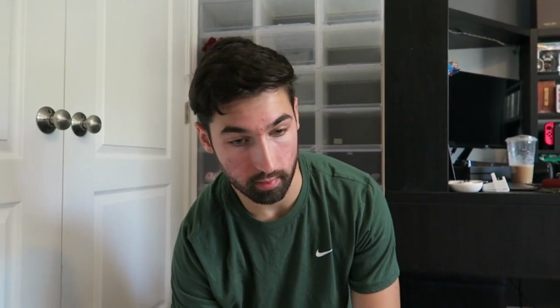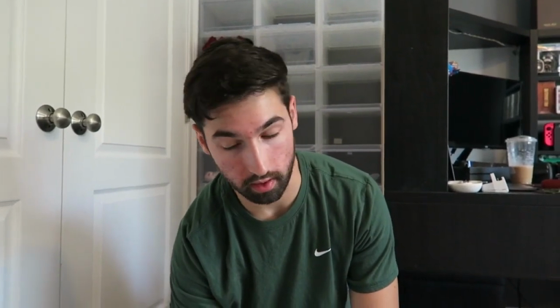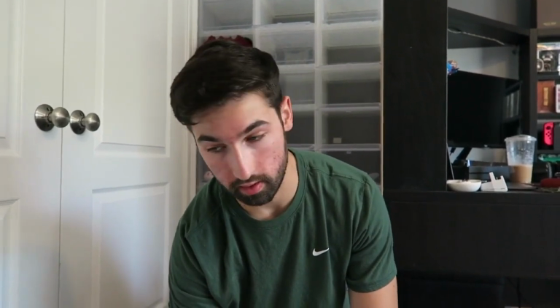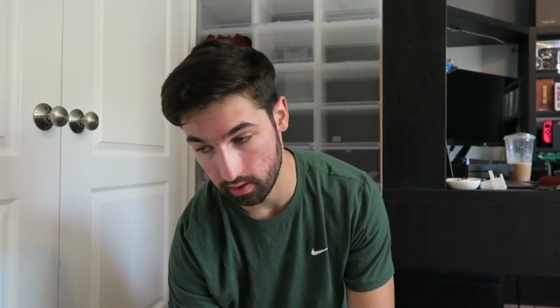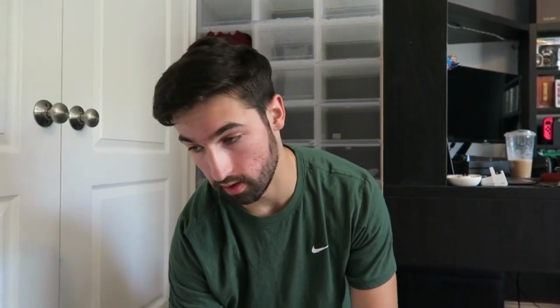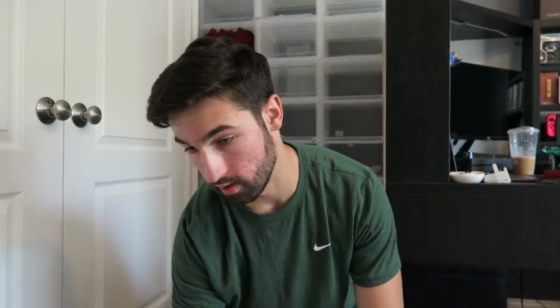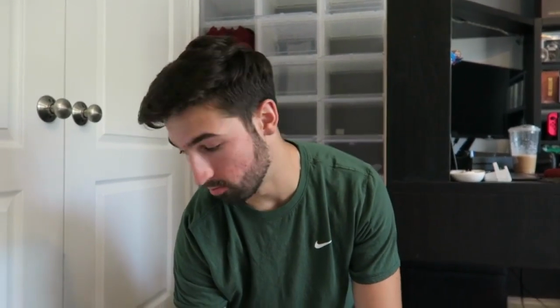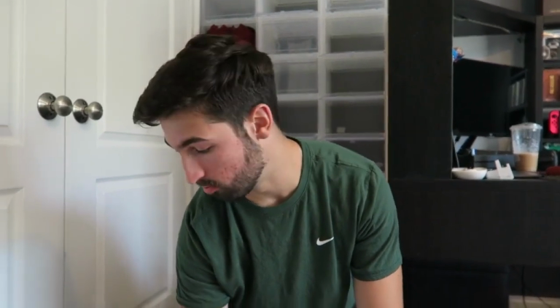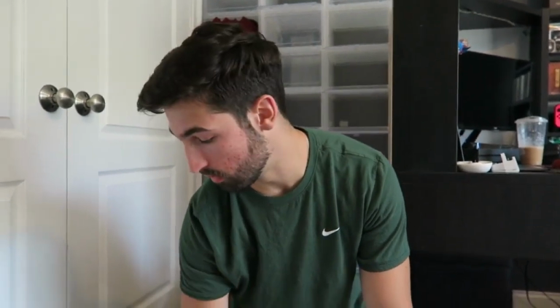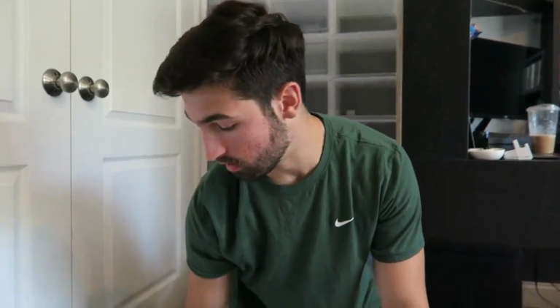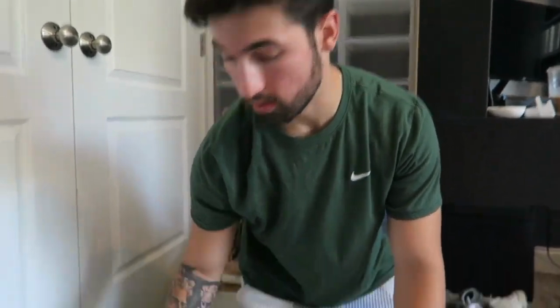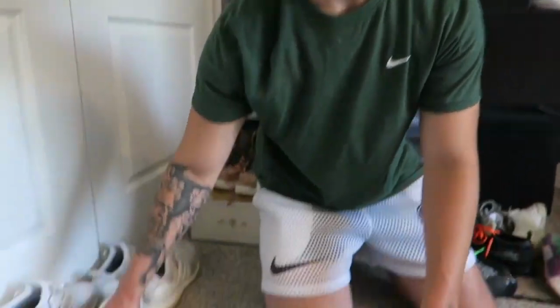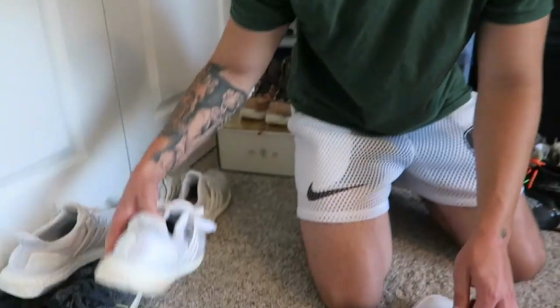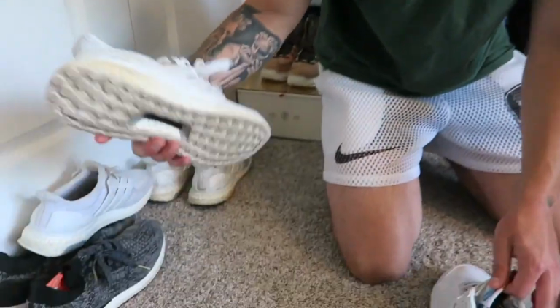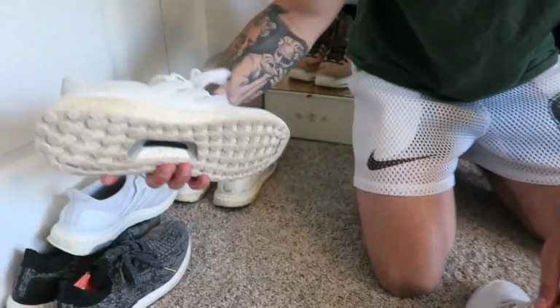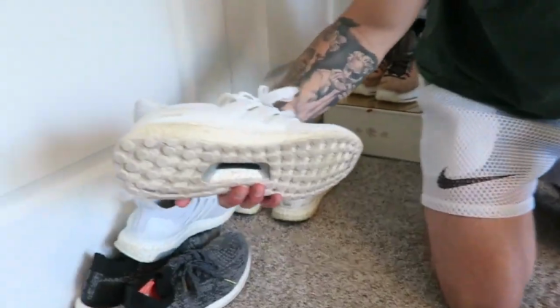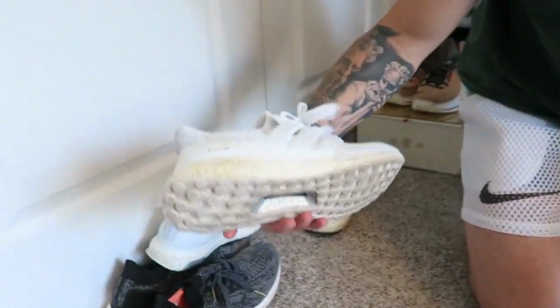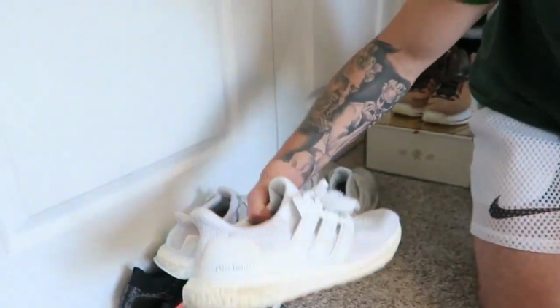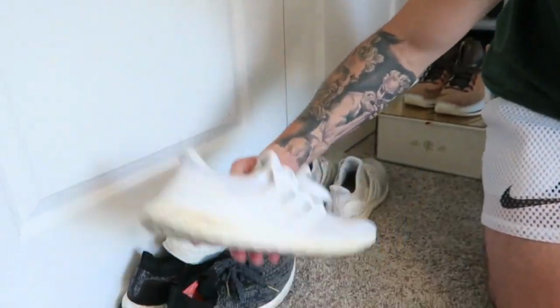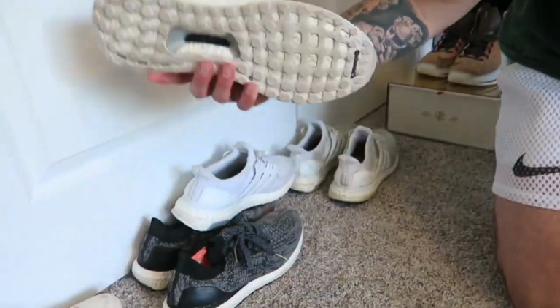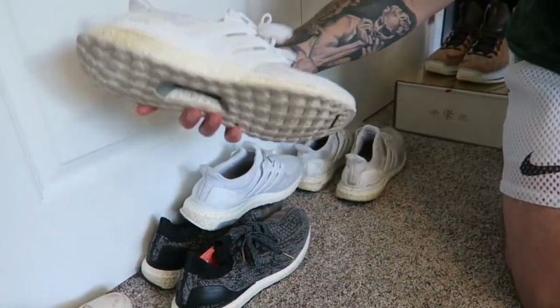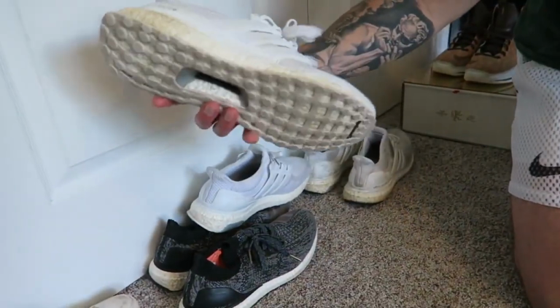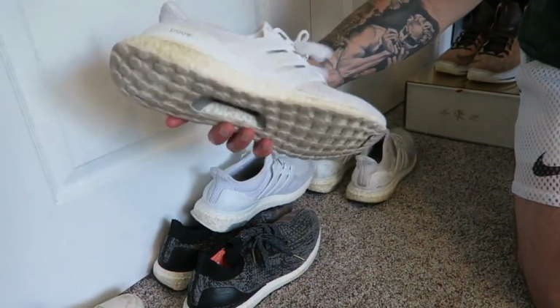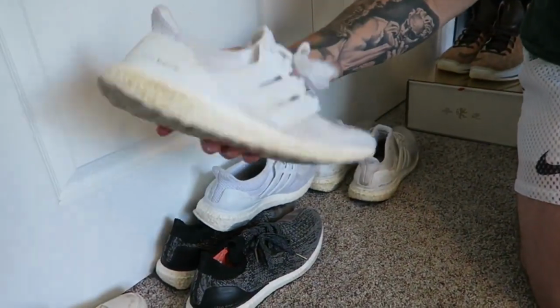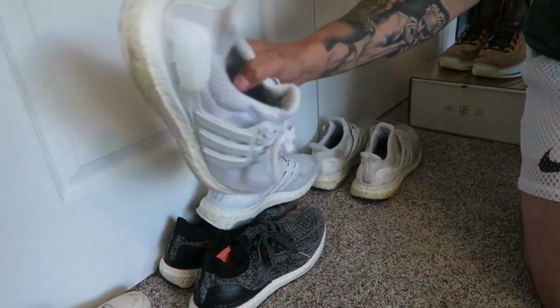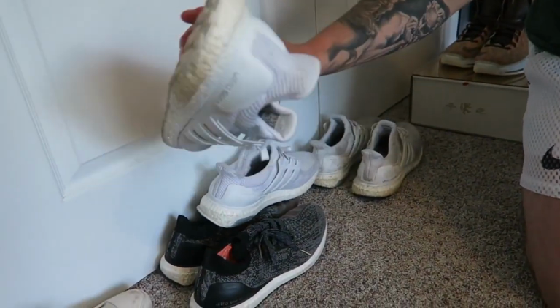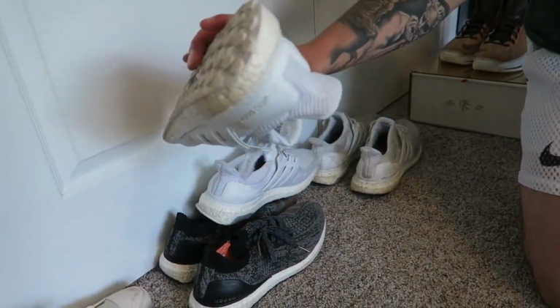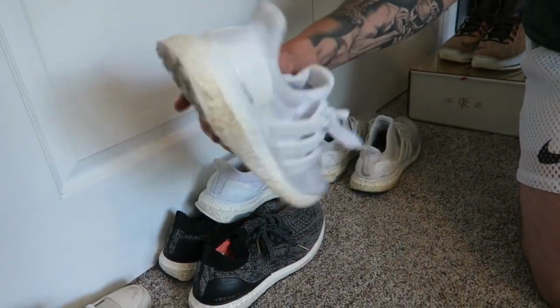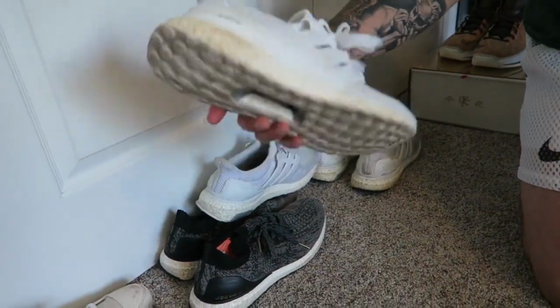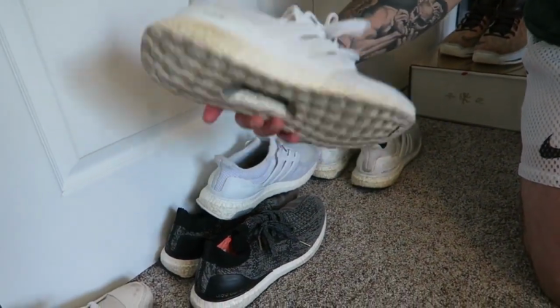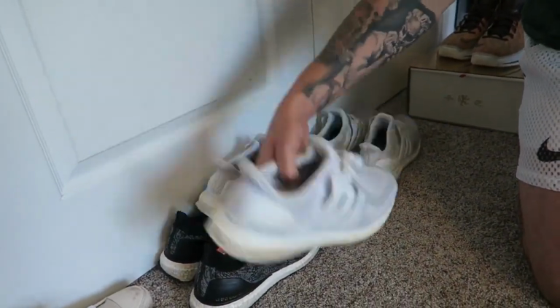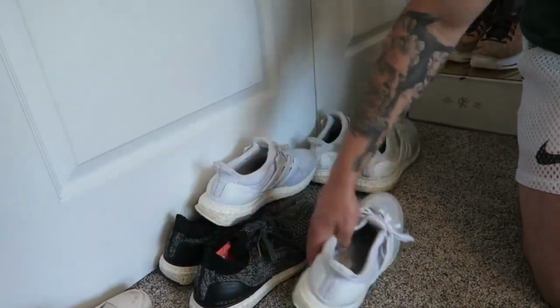That's honestly all my Adidas other than the Yeezys and stuff. The Ultra Boosts are also the most comfortable shoe in the world.